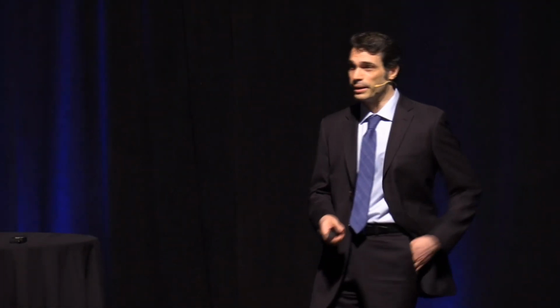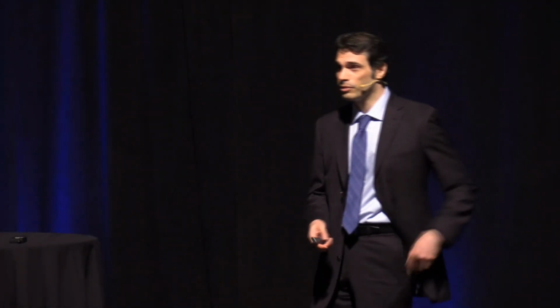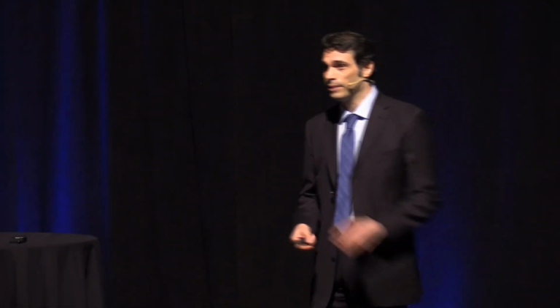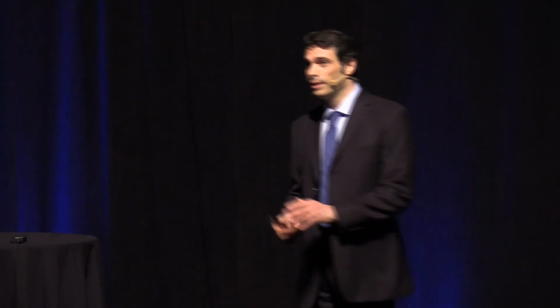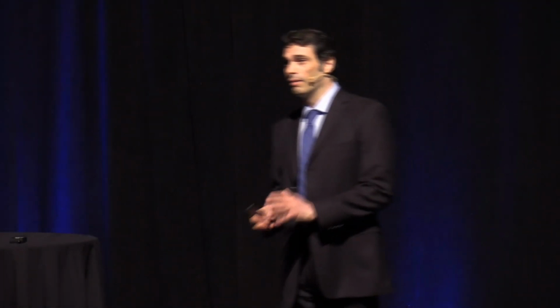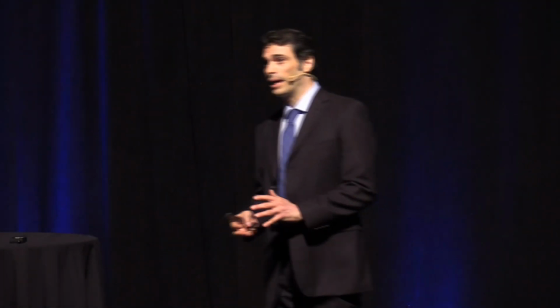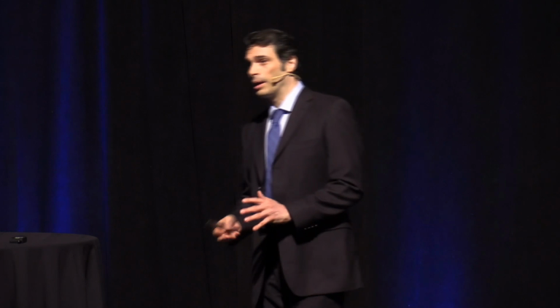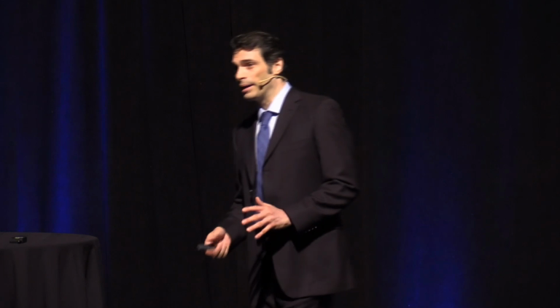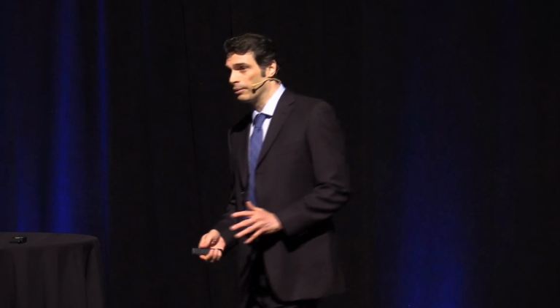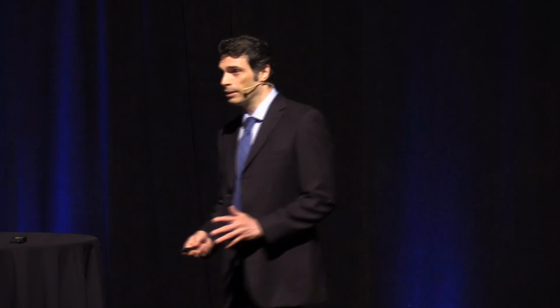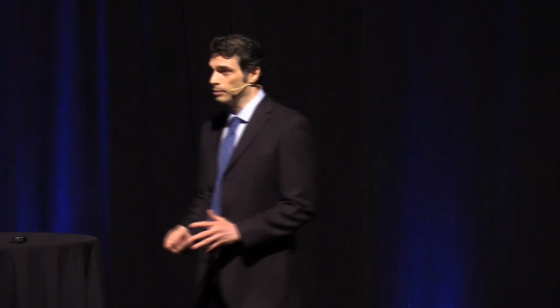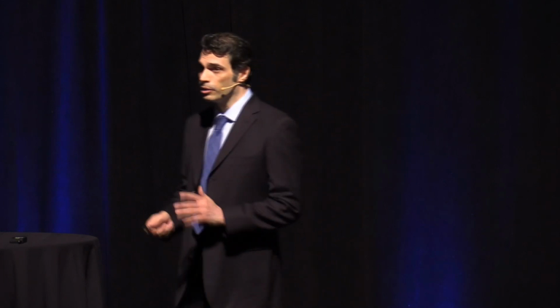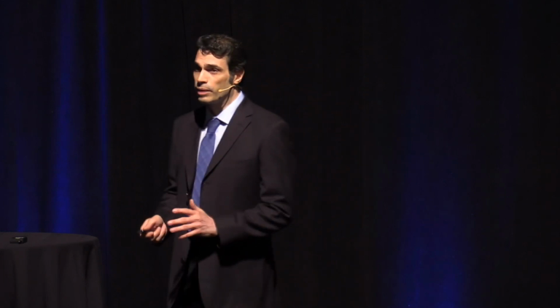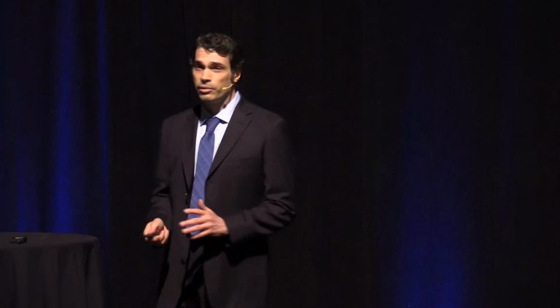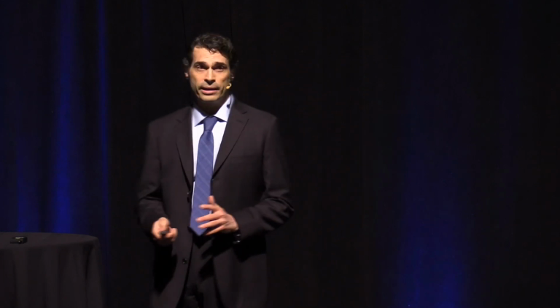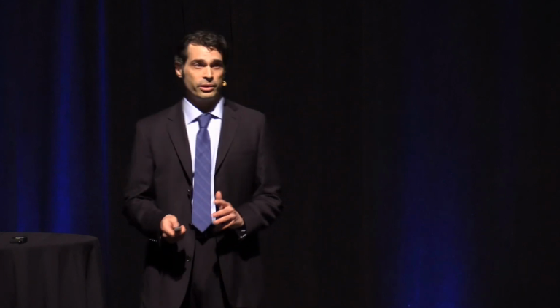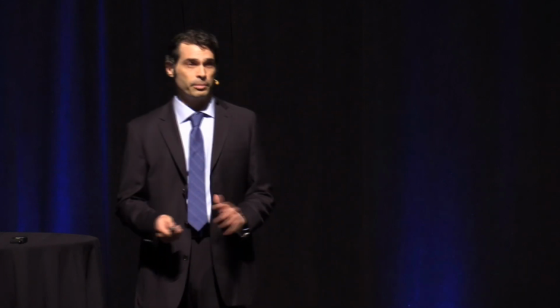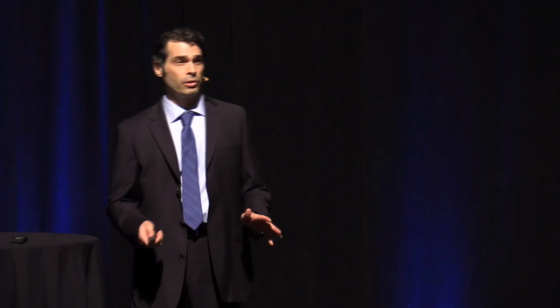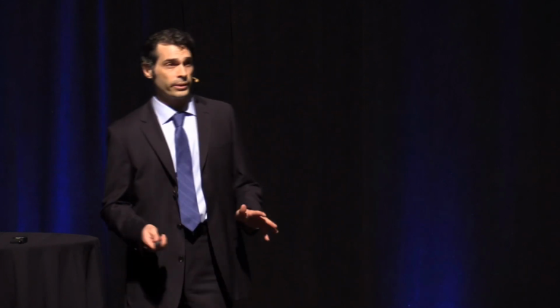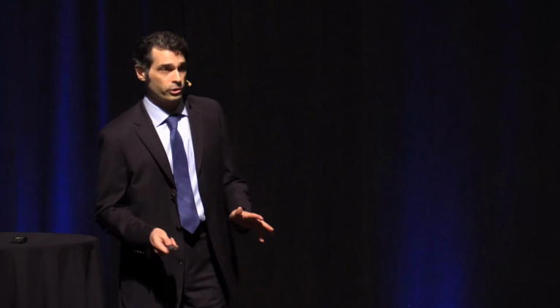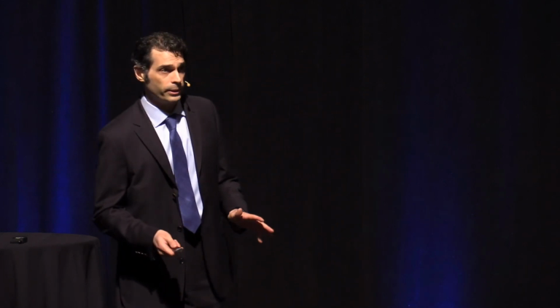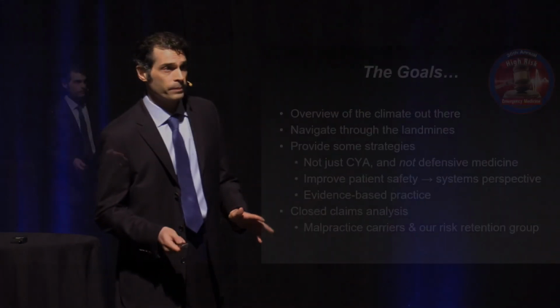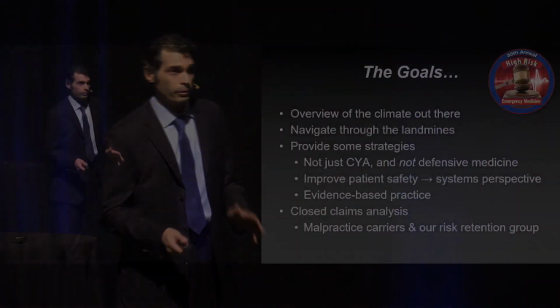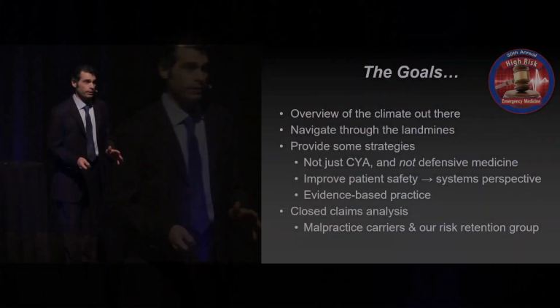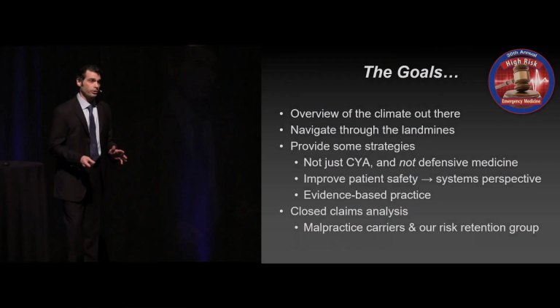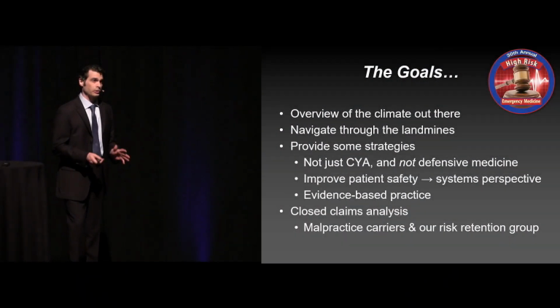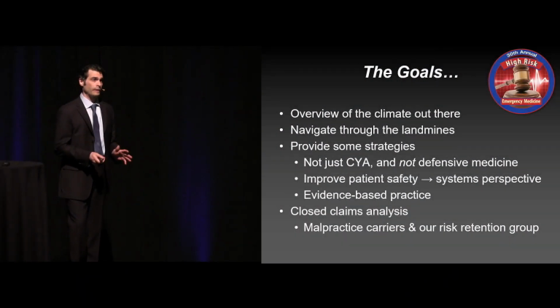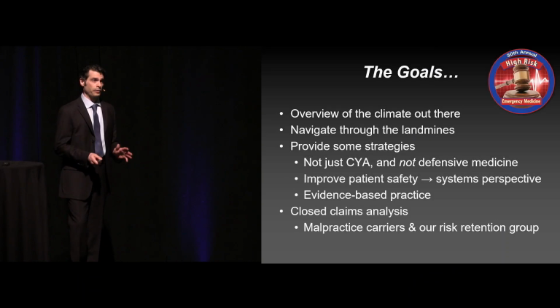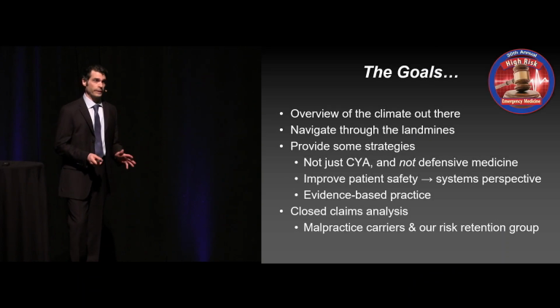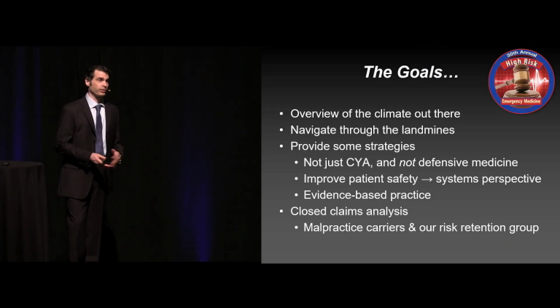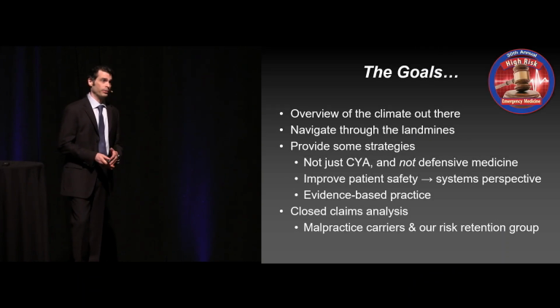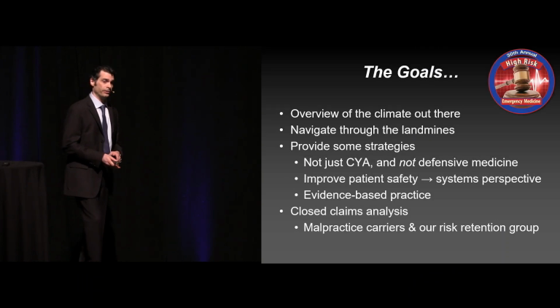We have spent a lot of time gathering some incredible faculty from all over the country. I really think you're going to learn a lot over the next couple of days.